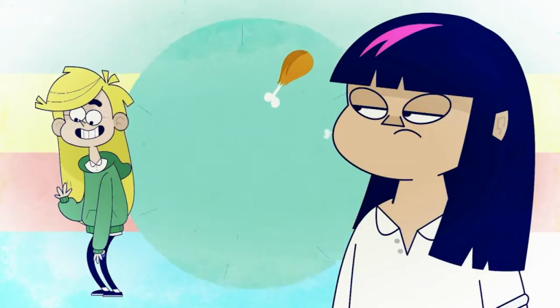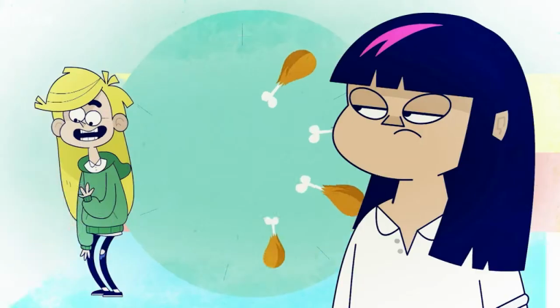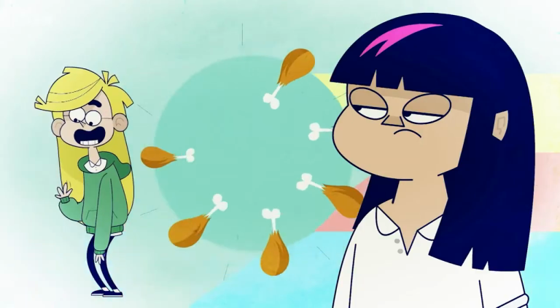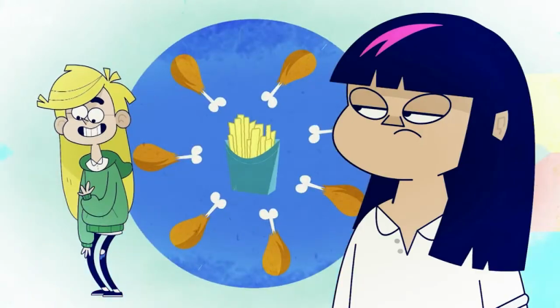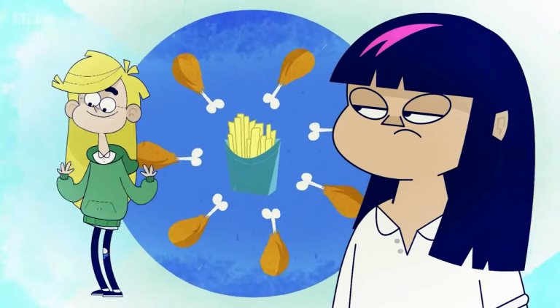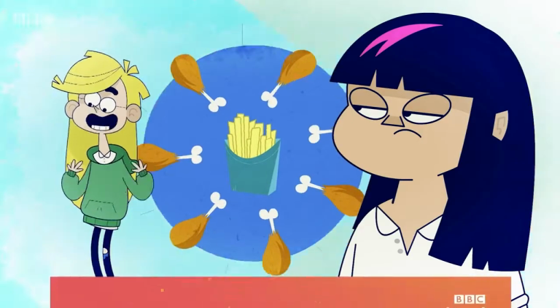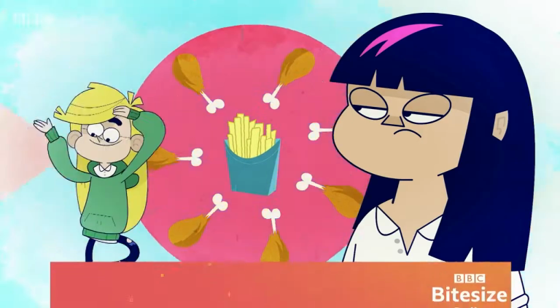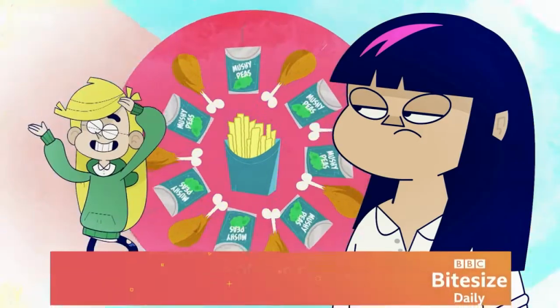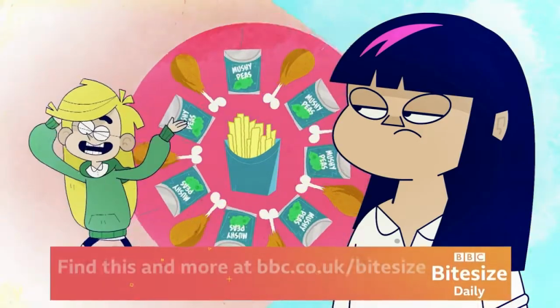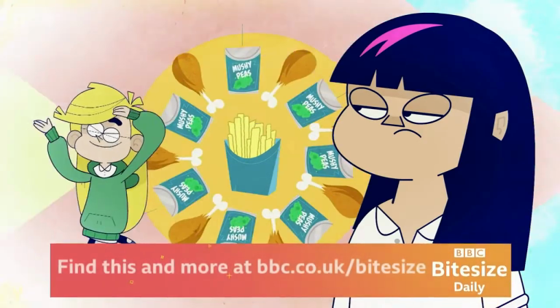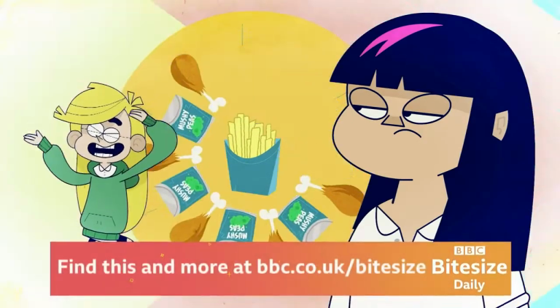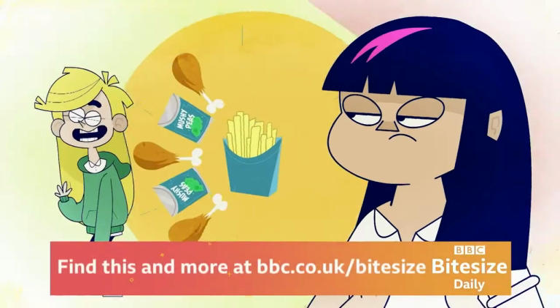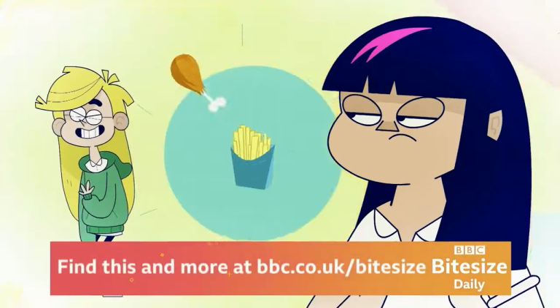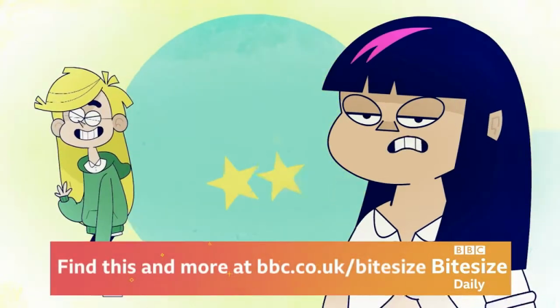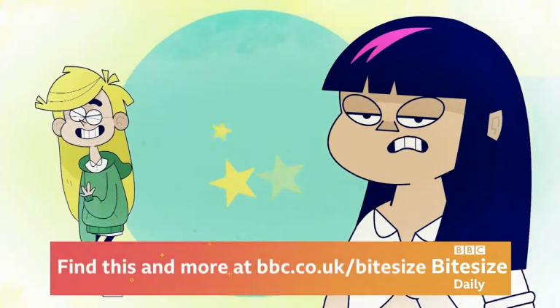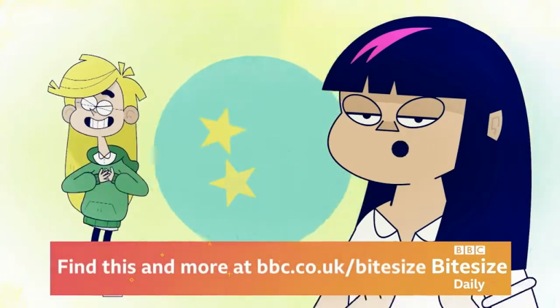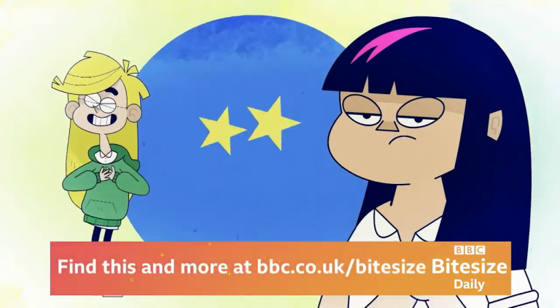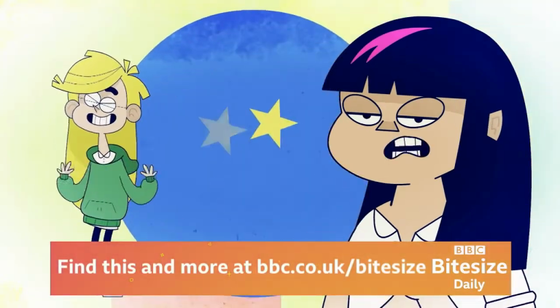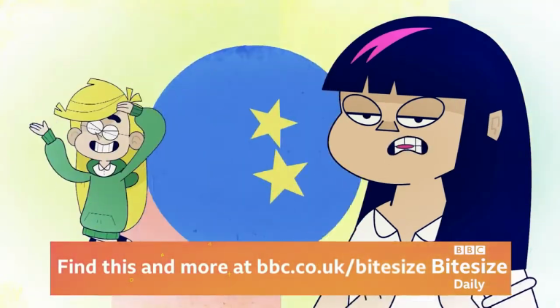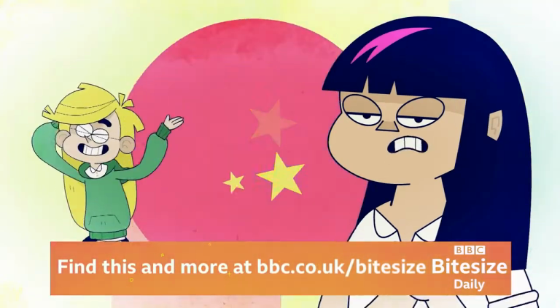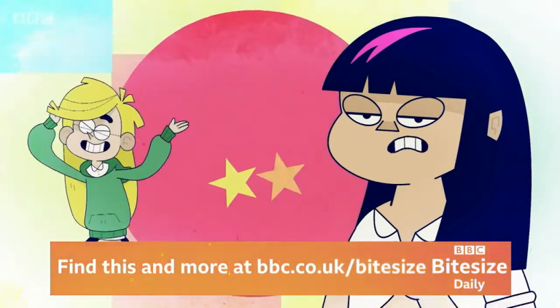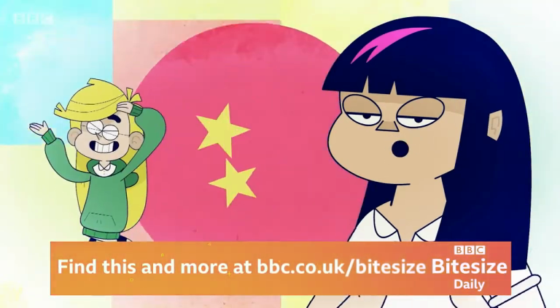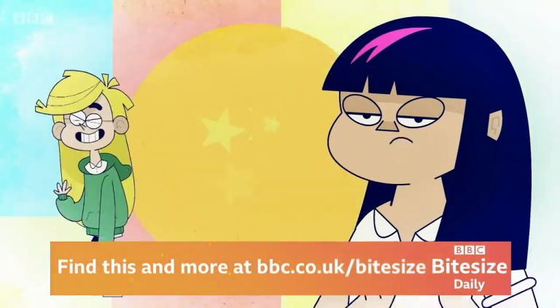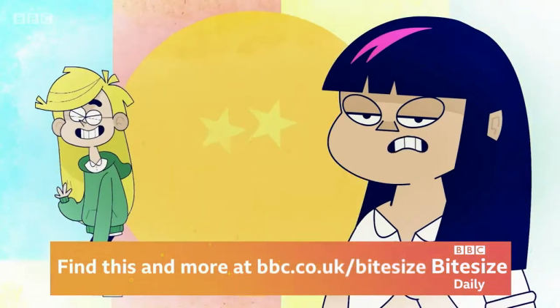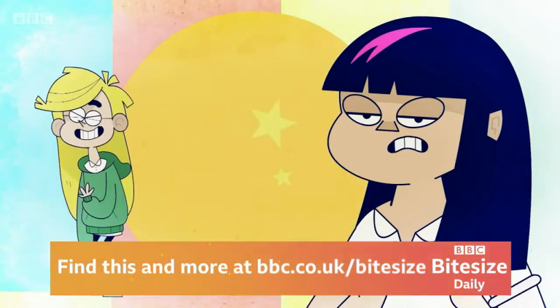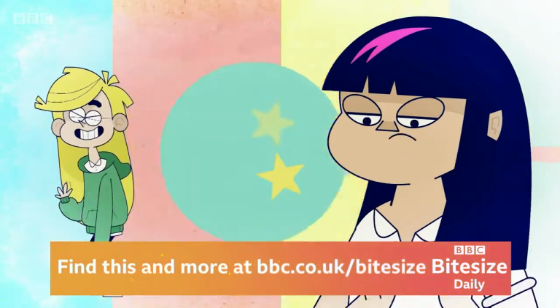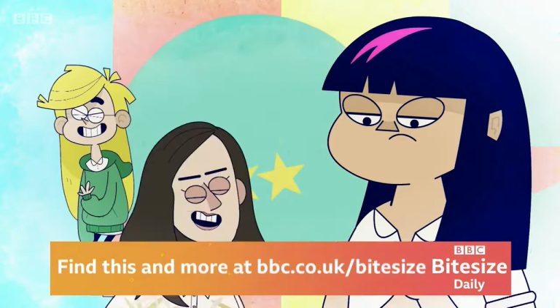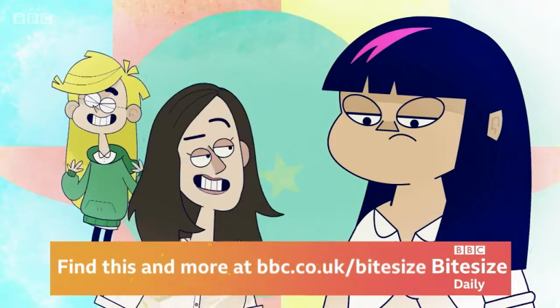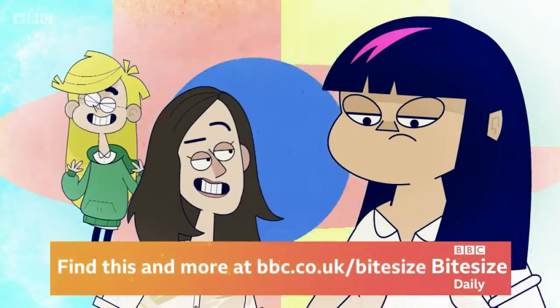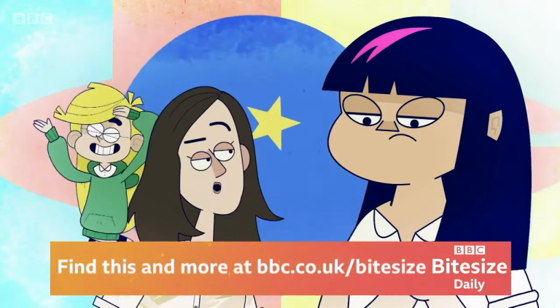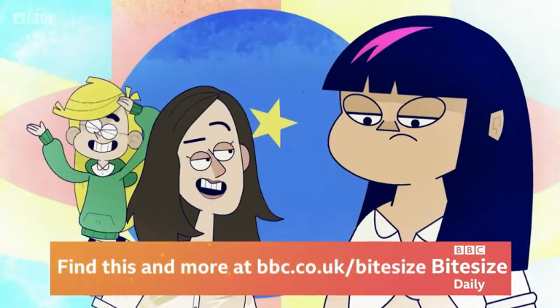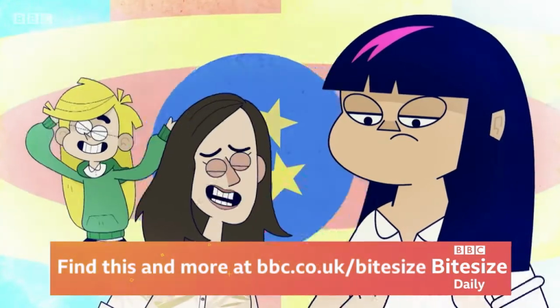Chicken and chips and mushy peas. This is stupid, this is stupid. Nice one, Ruby.